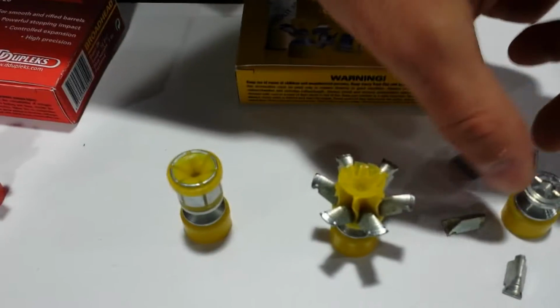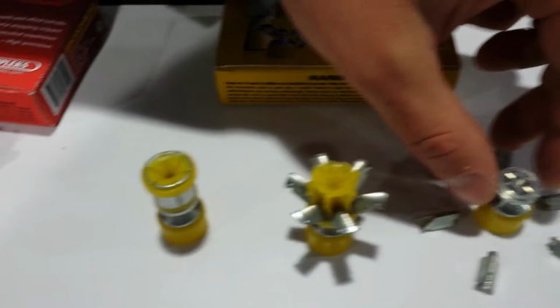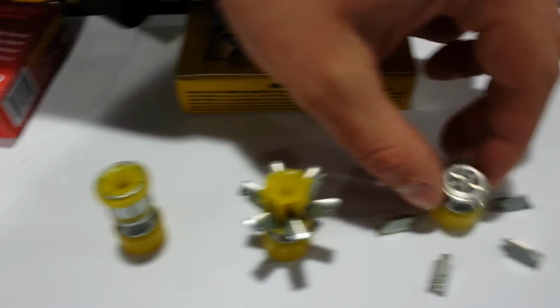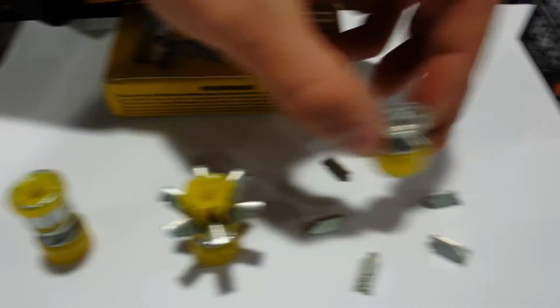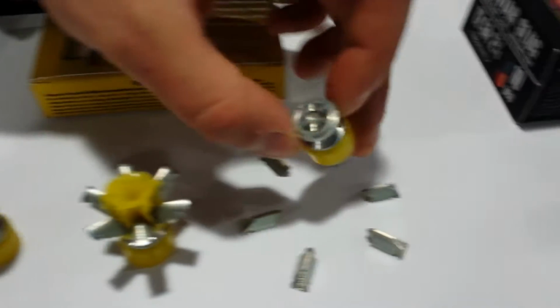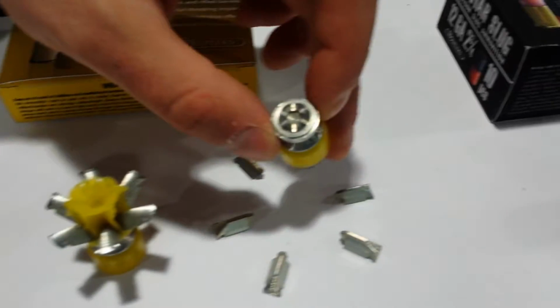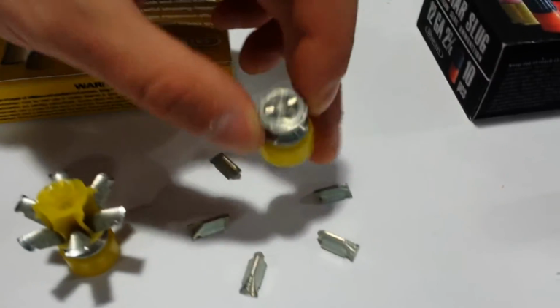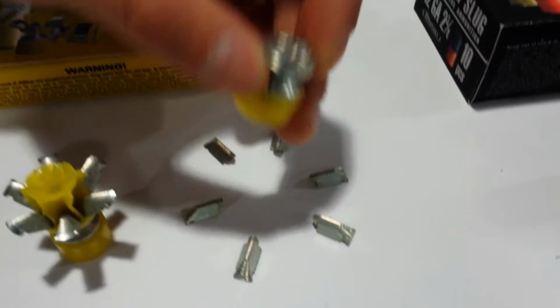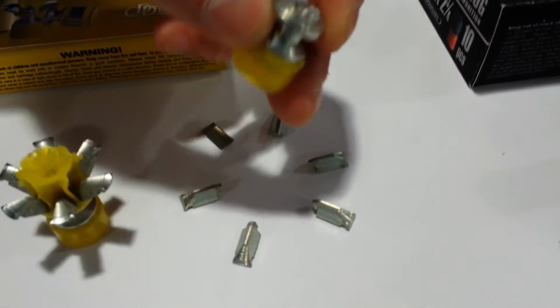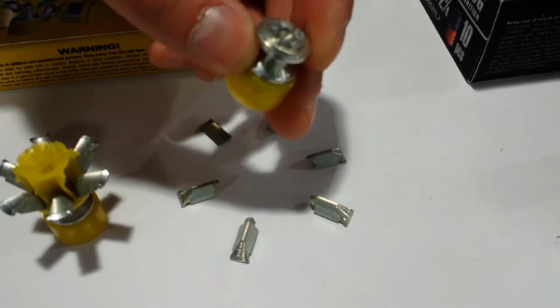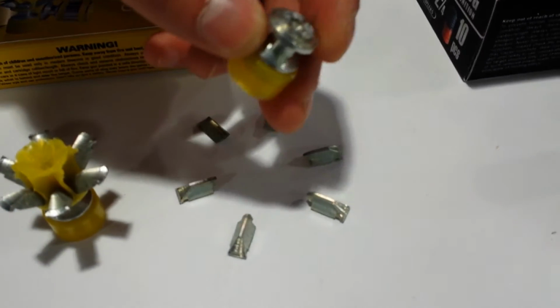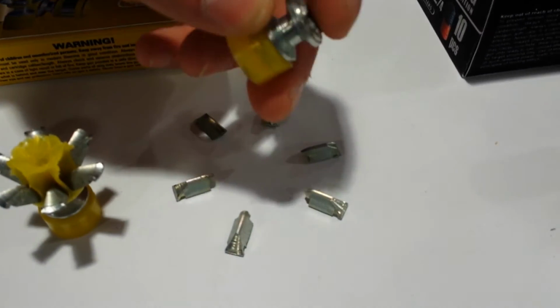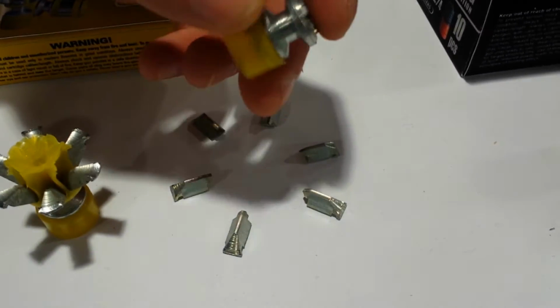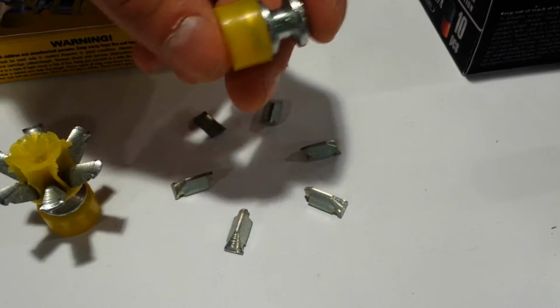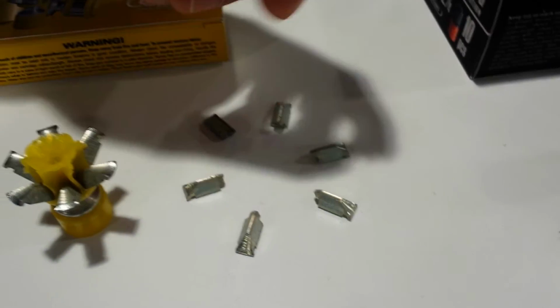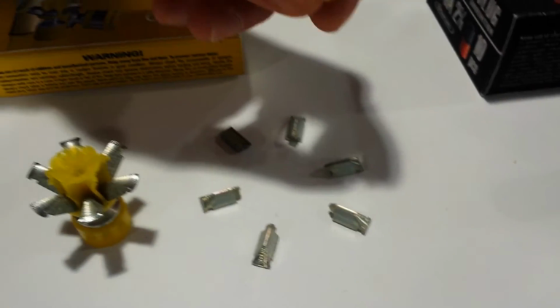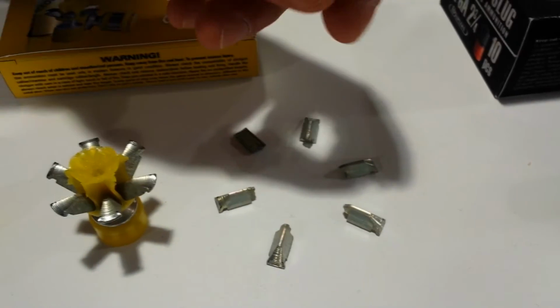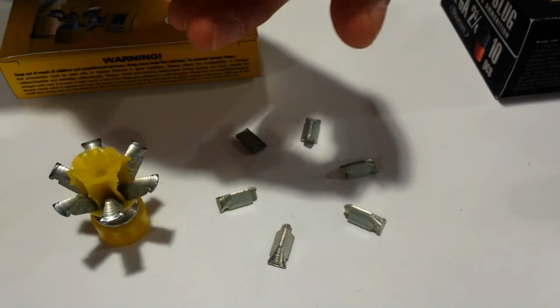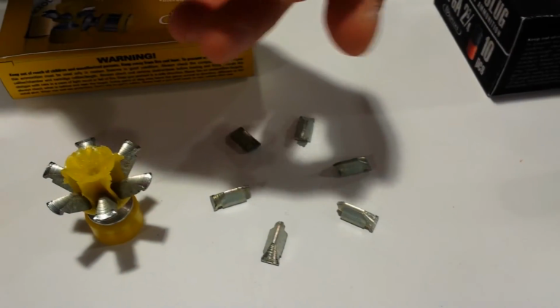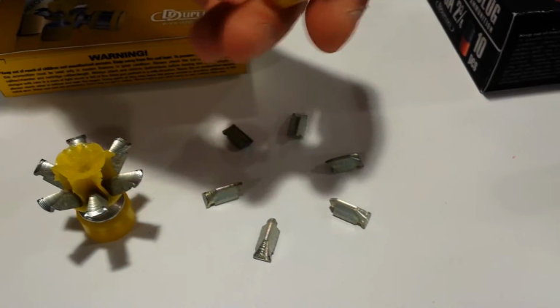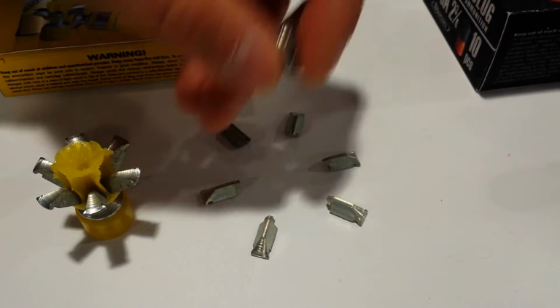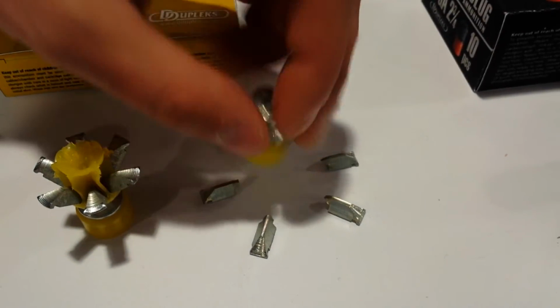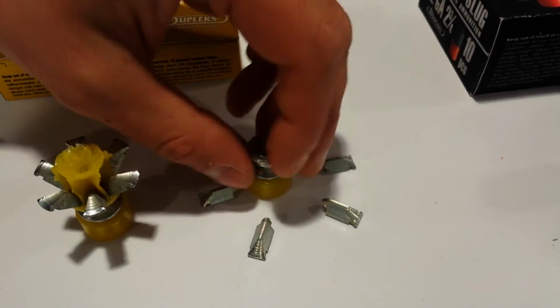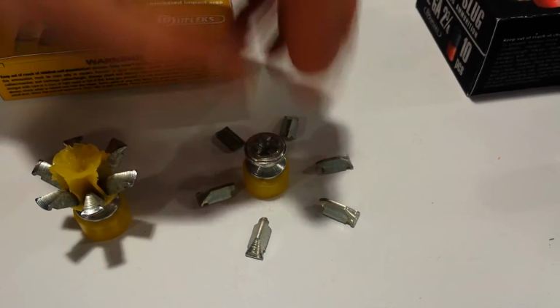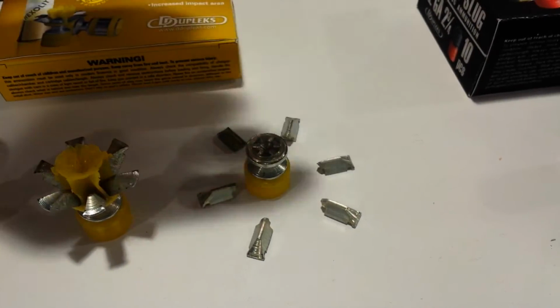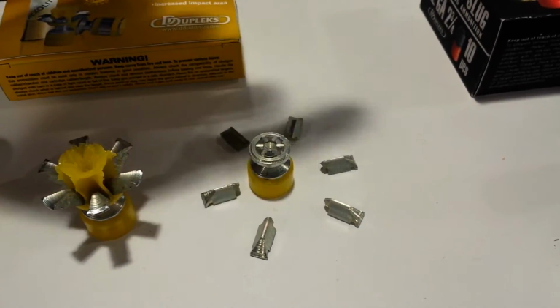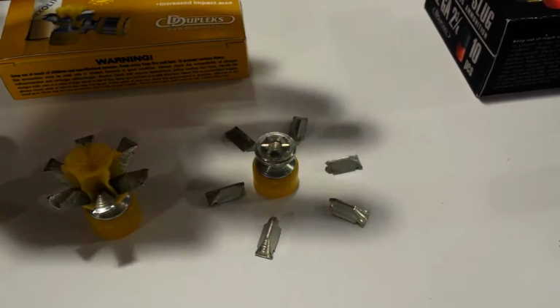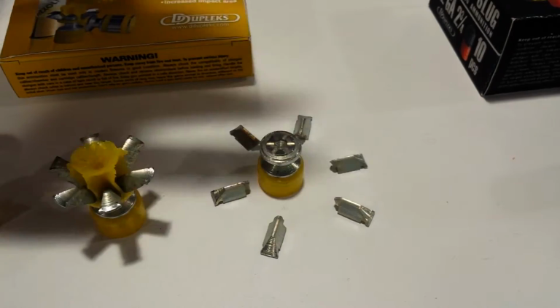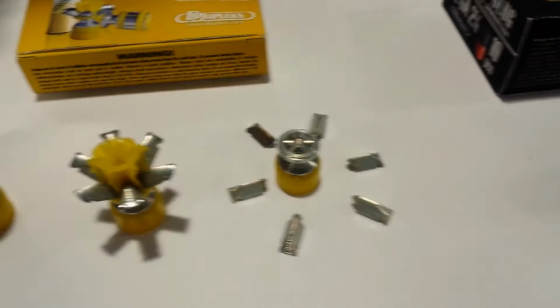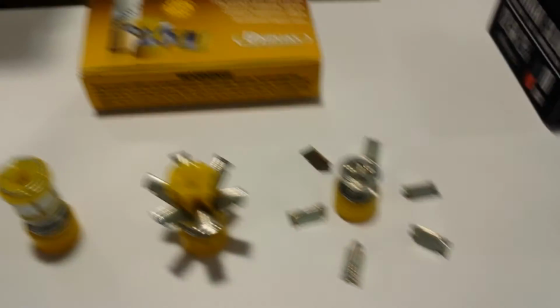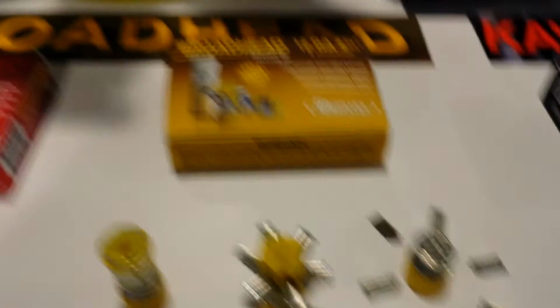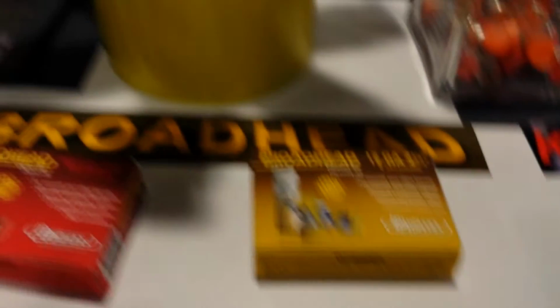And then it fragments — the main part goes deep and makes 6 separate round channels from the fragments.